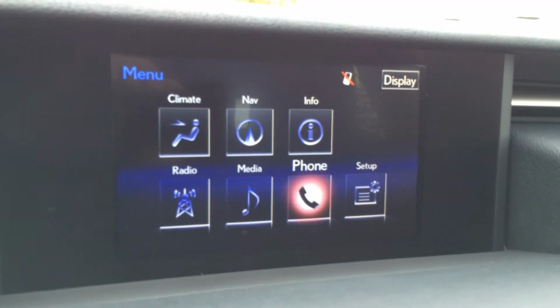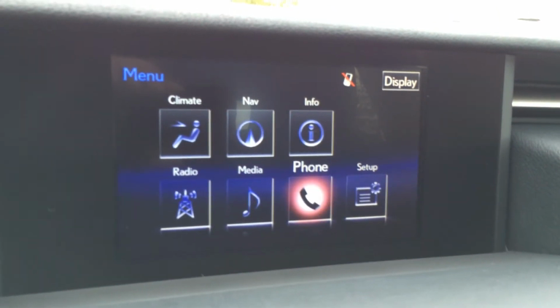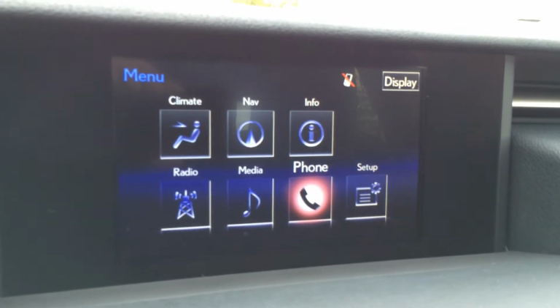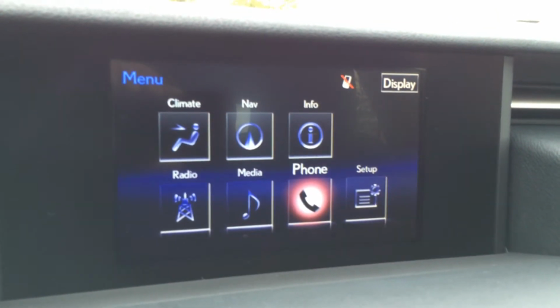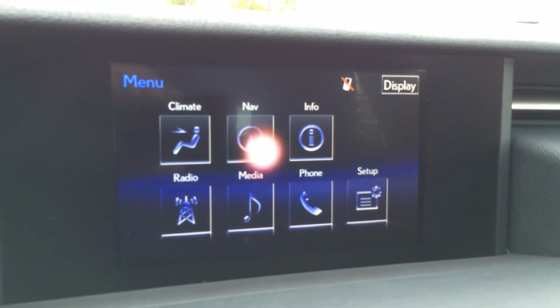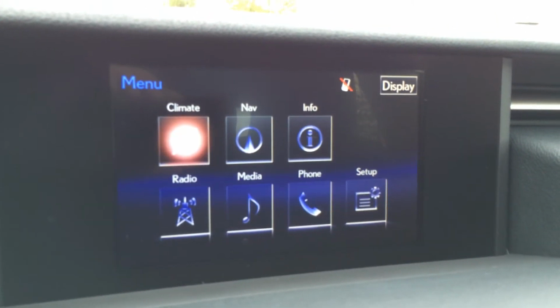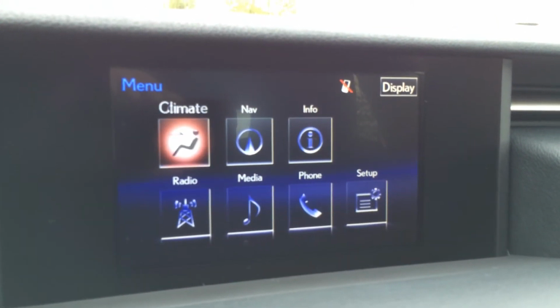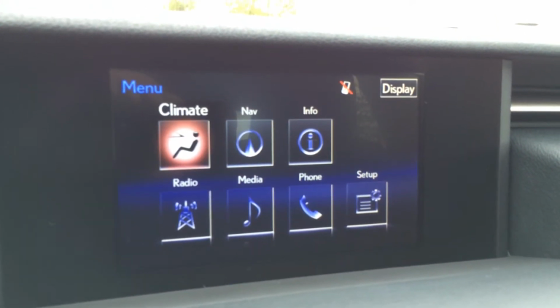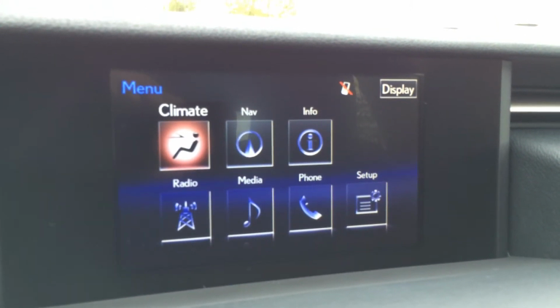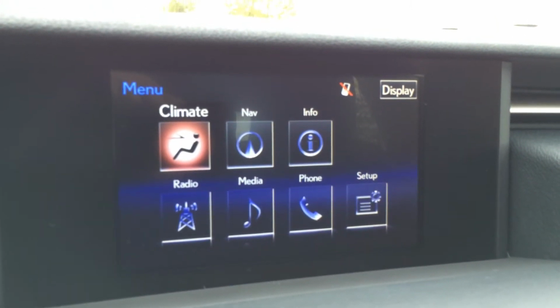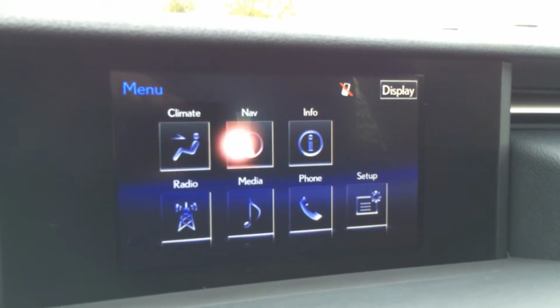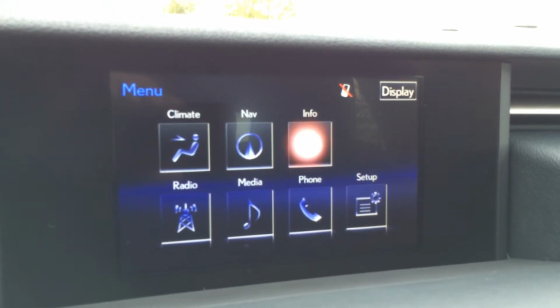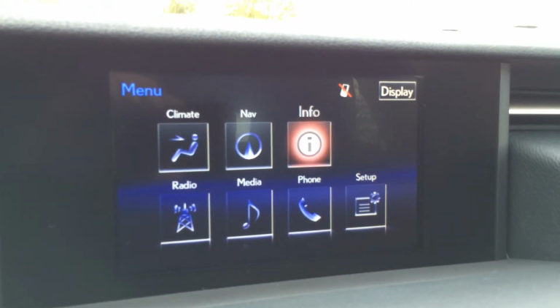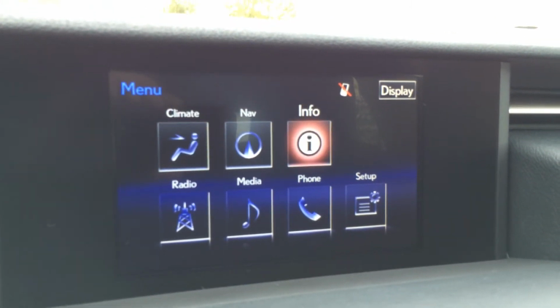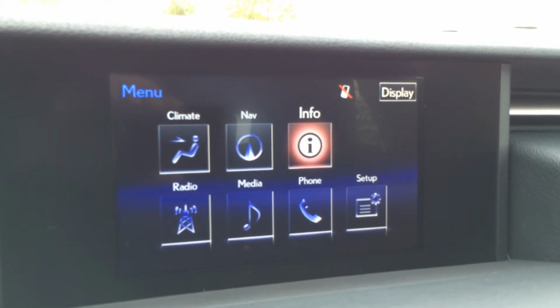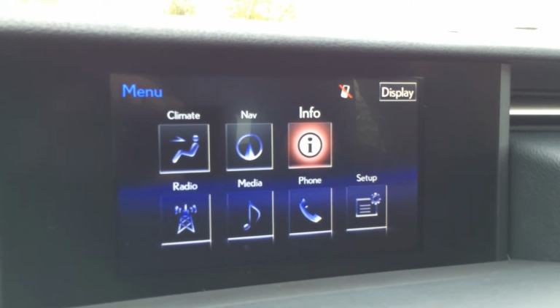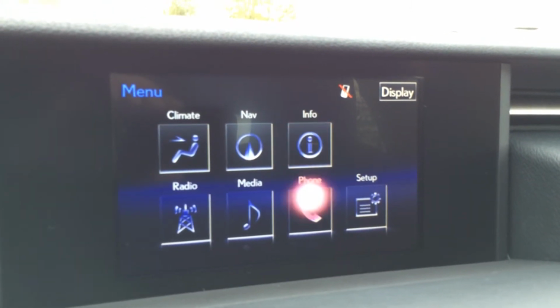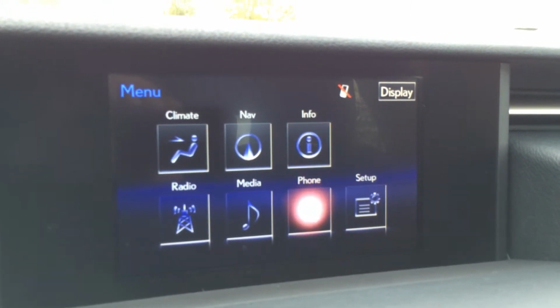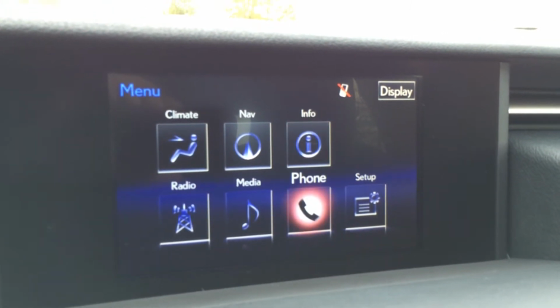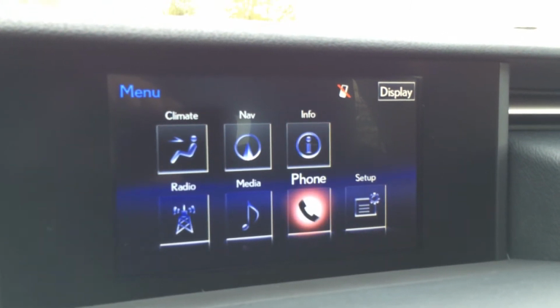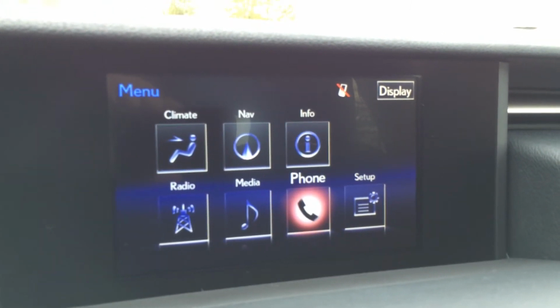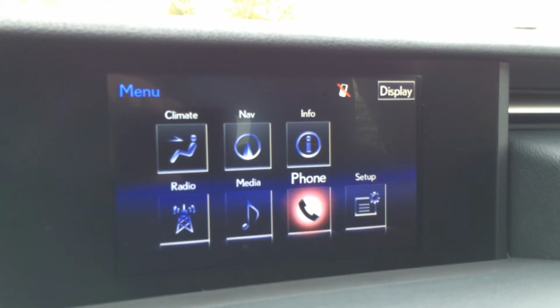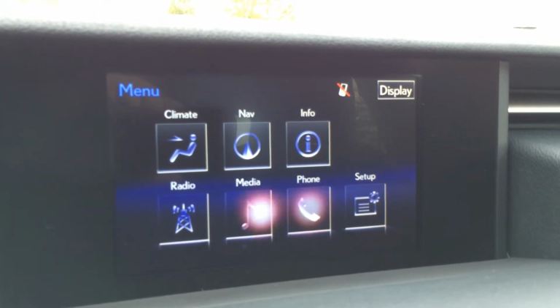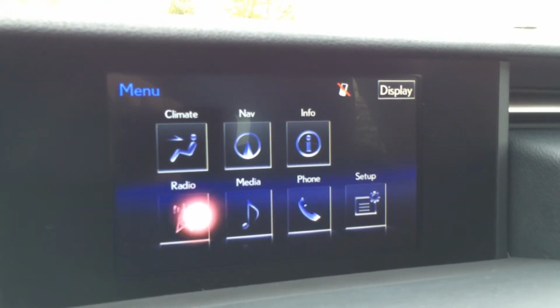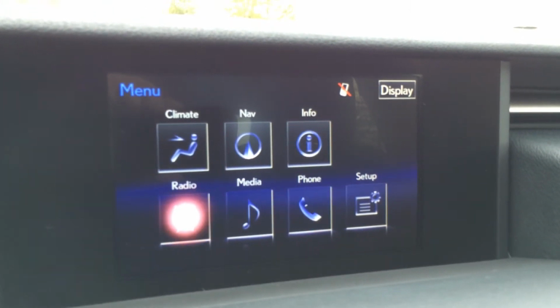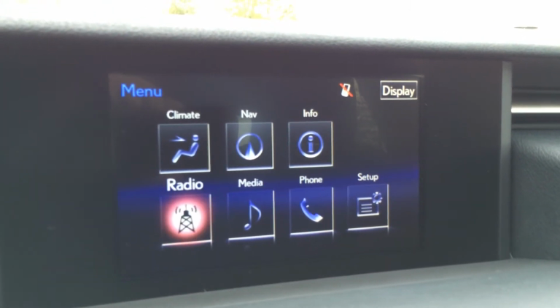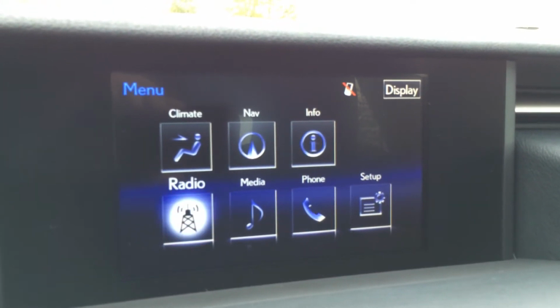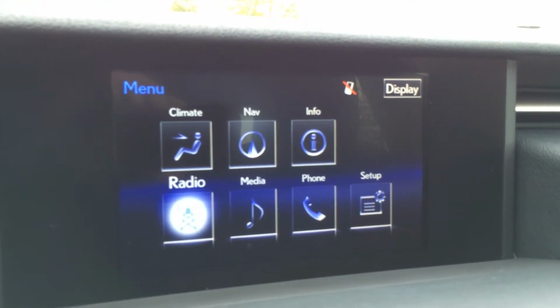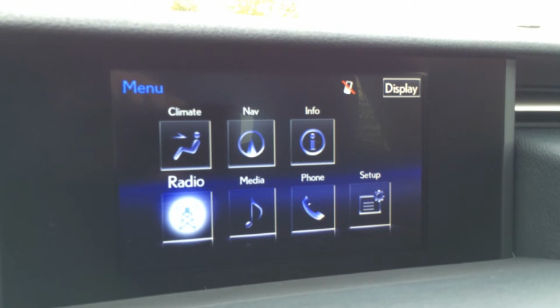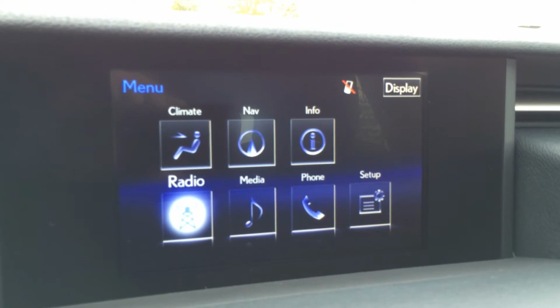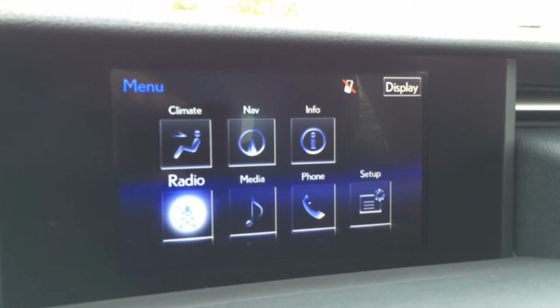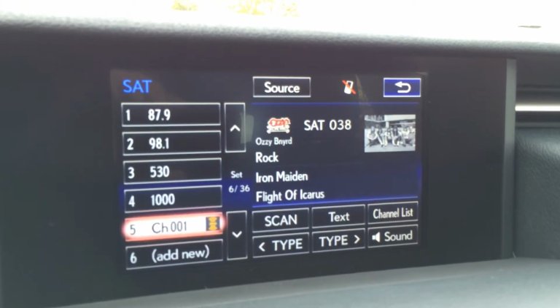You can control climate from here, as well as the nav, information, your phone, screen, and audio.